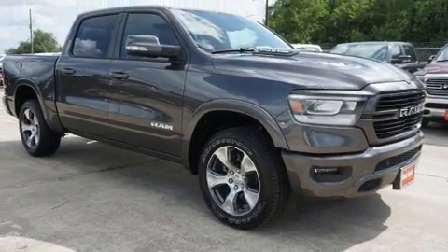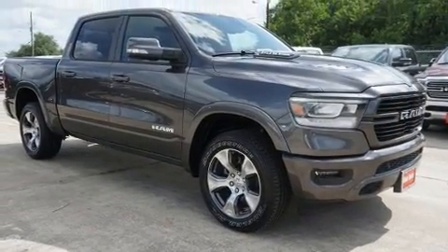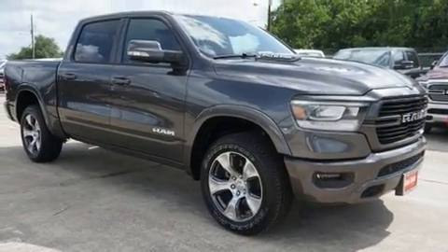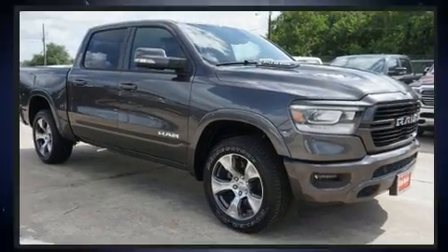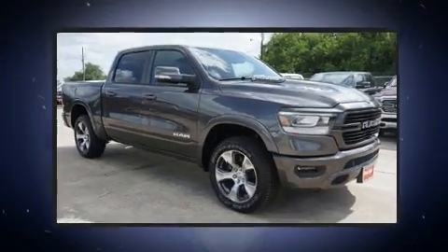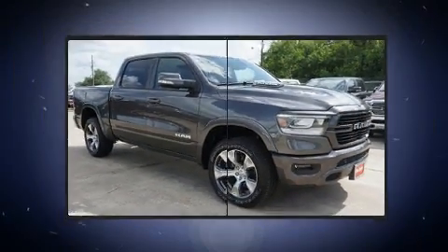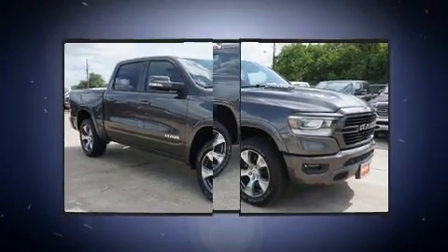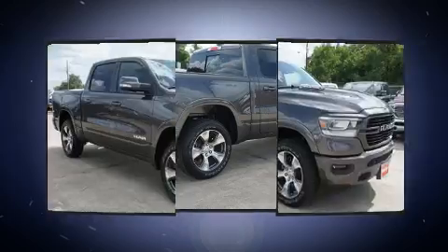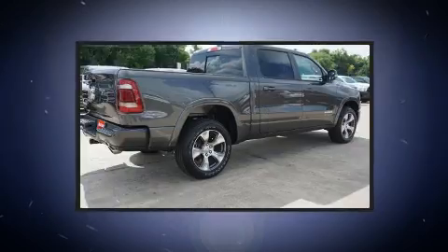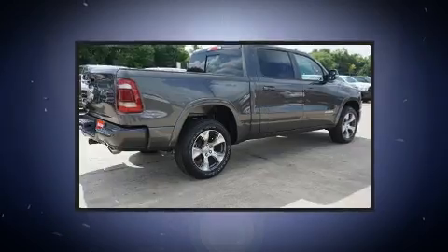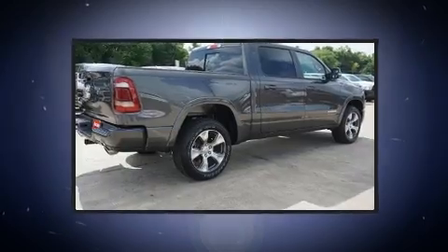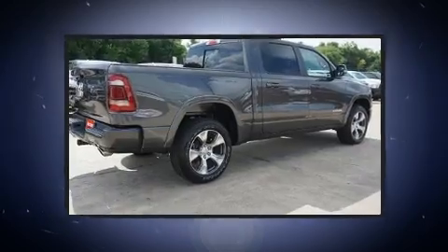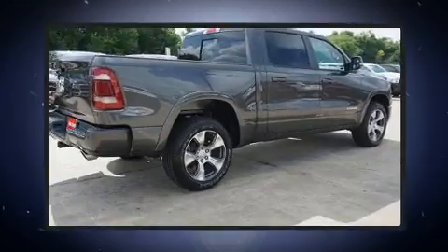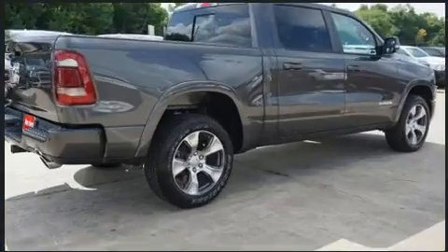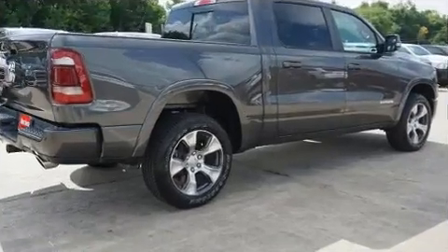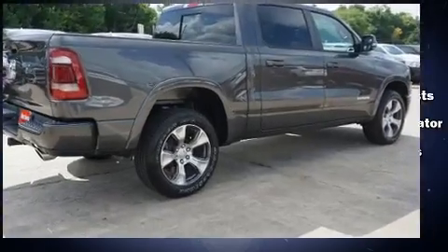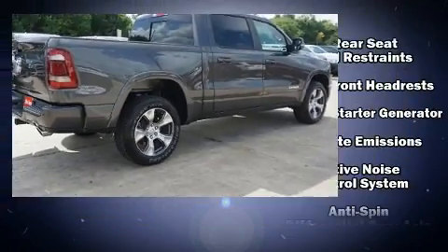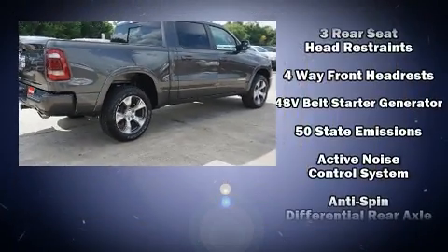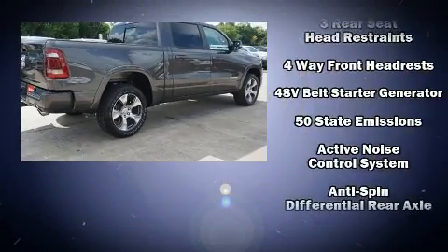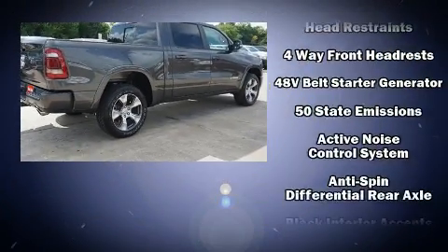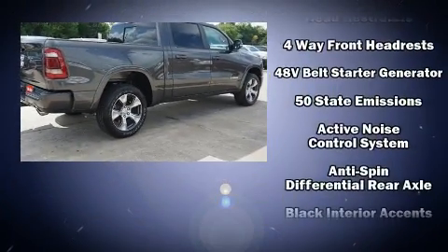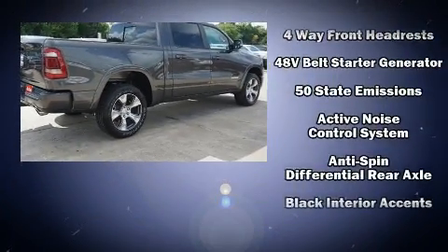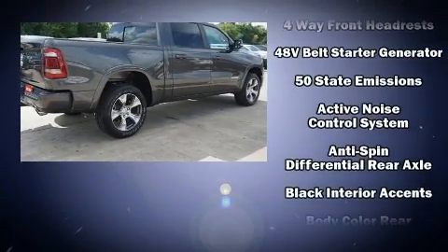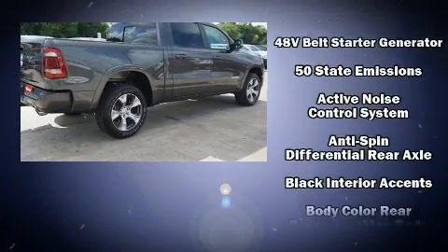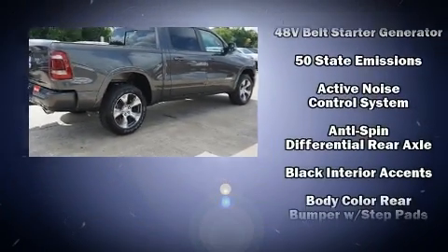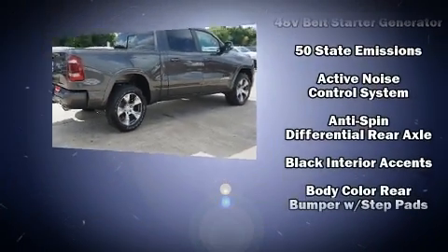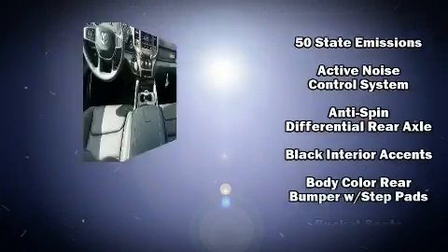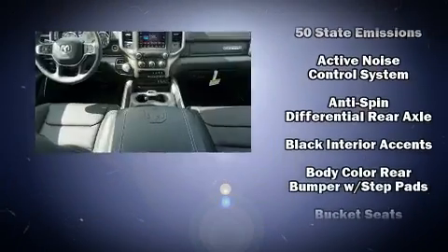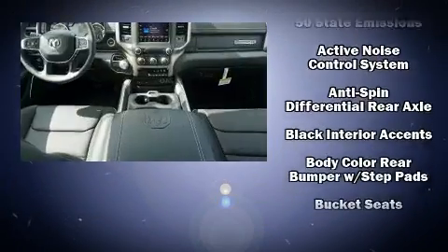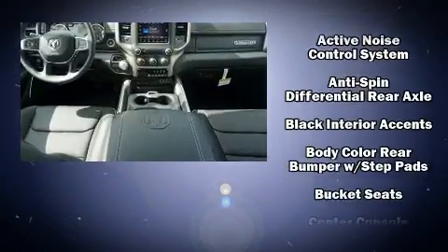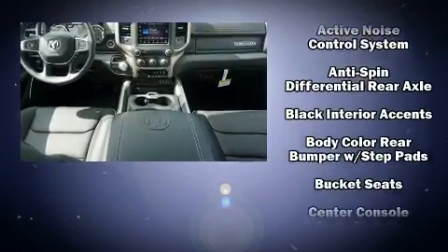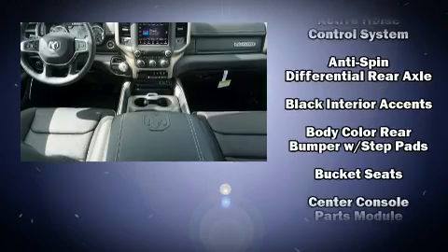The memory system includes pedal position, allowing multiple drivers to find their preferred driving positions easily.